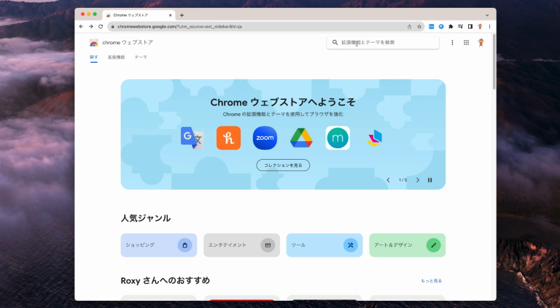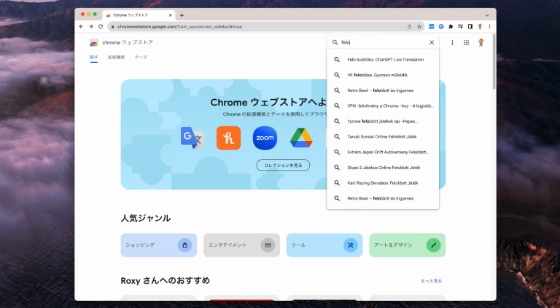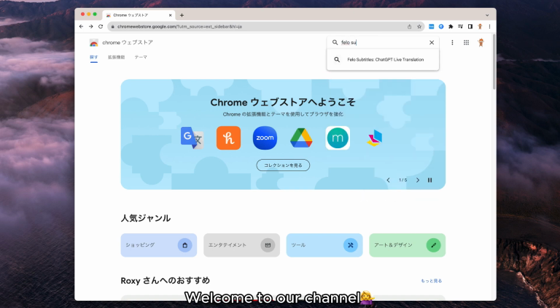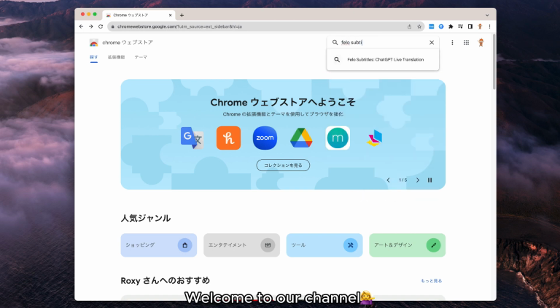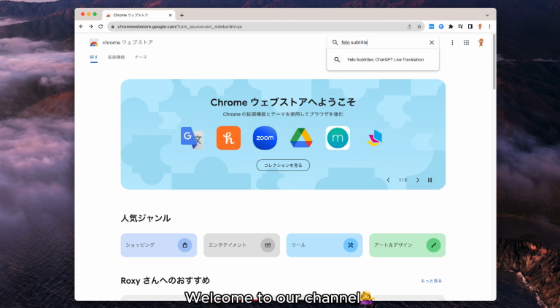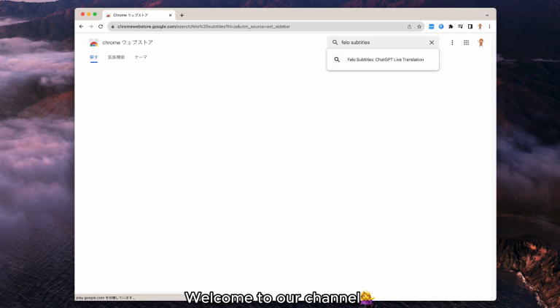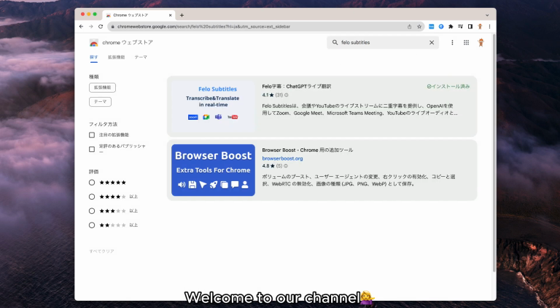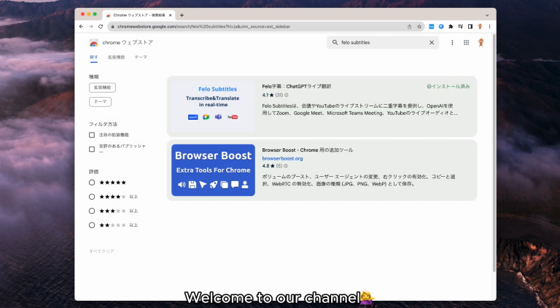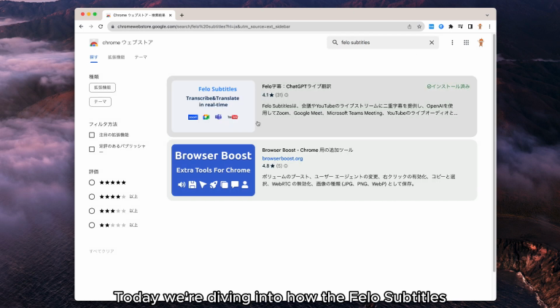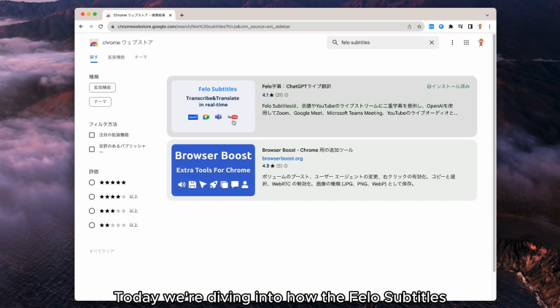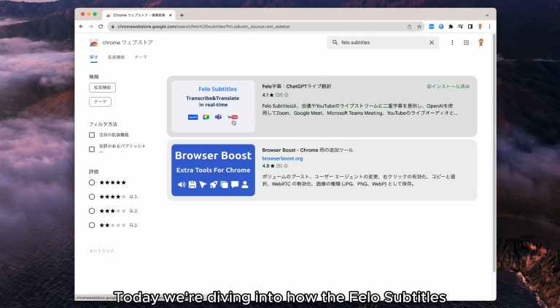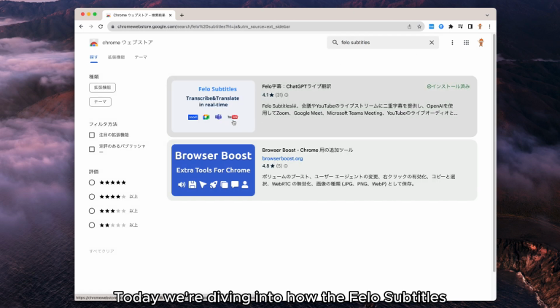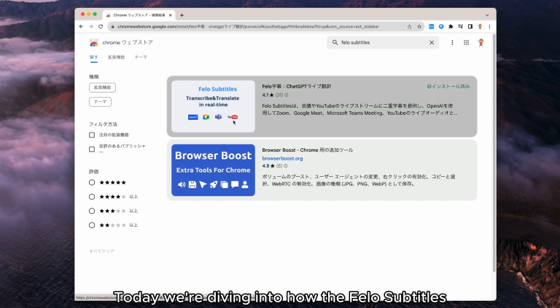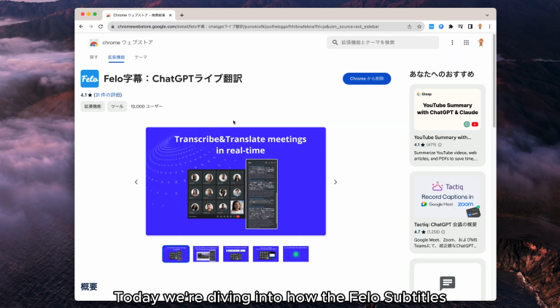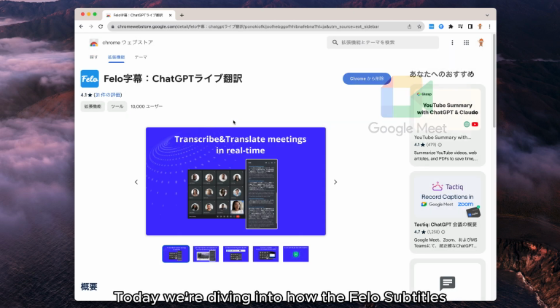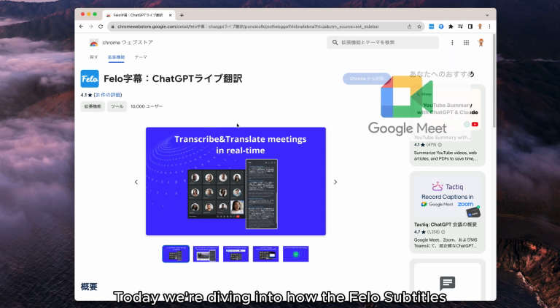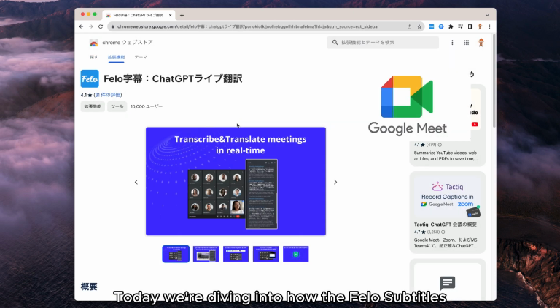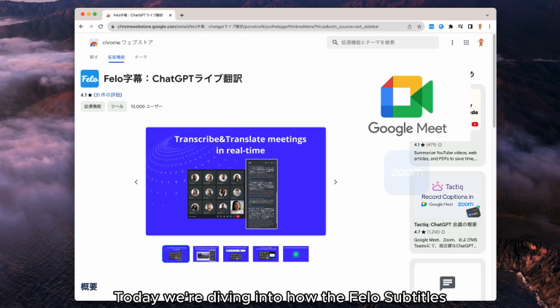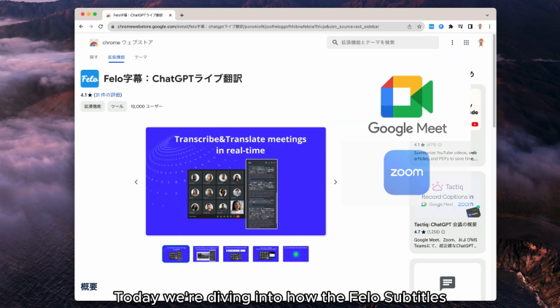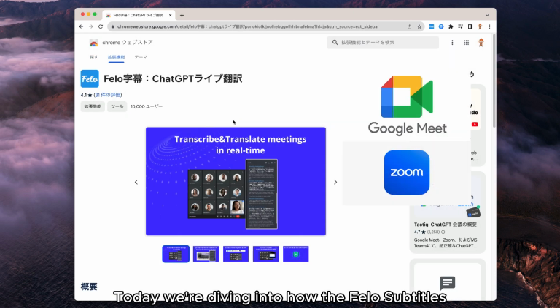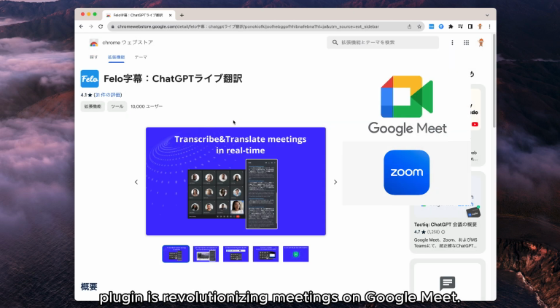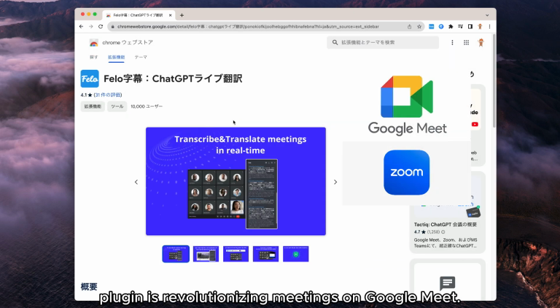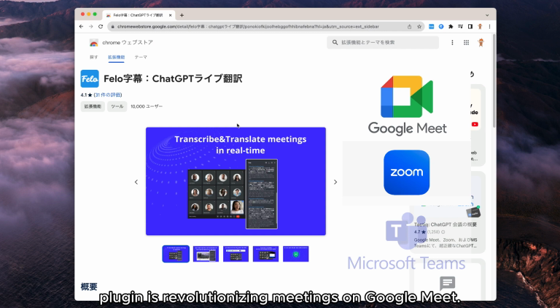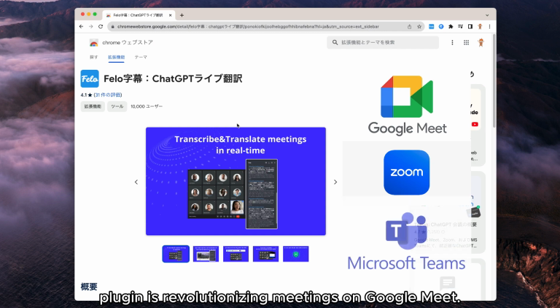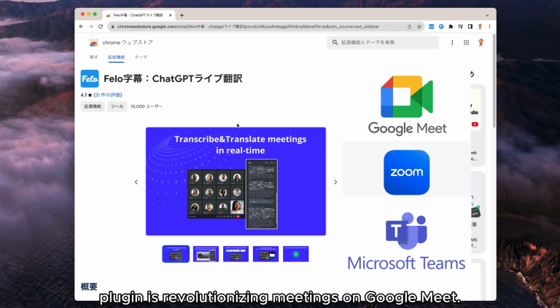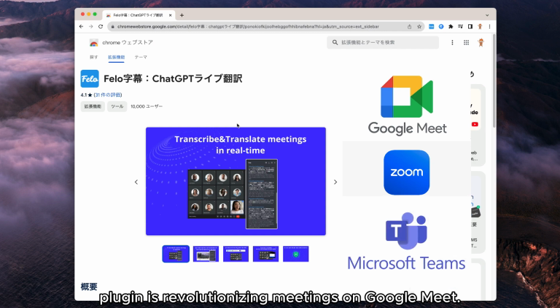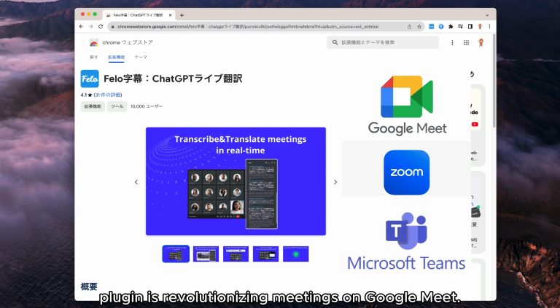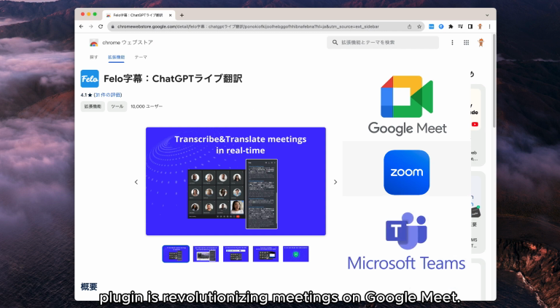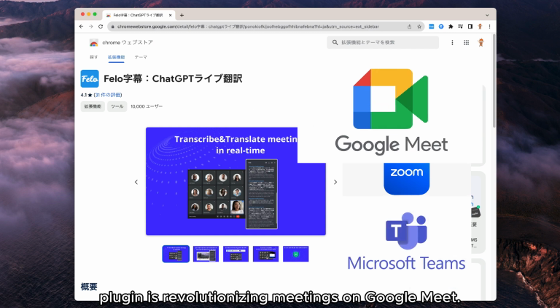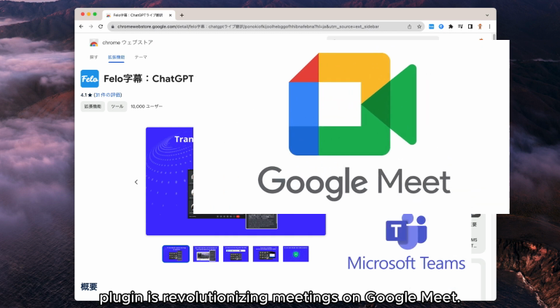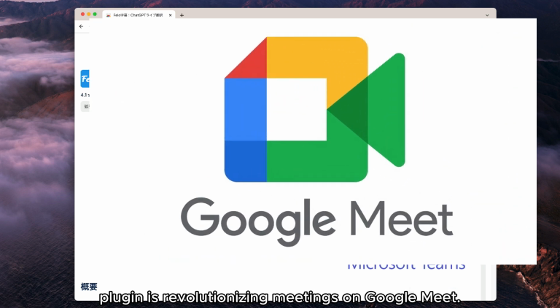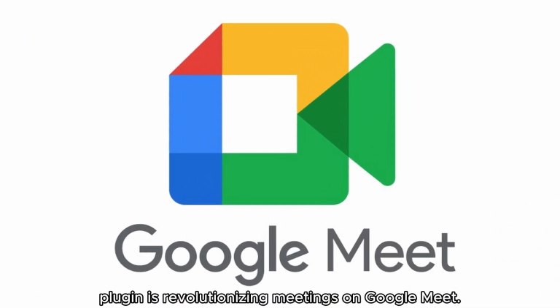Welcome to our channel. Today, we're diving into how the Fellow Subtitle plugin is revolutionizing meetings on Google Meet.